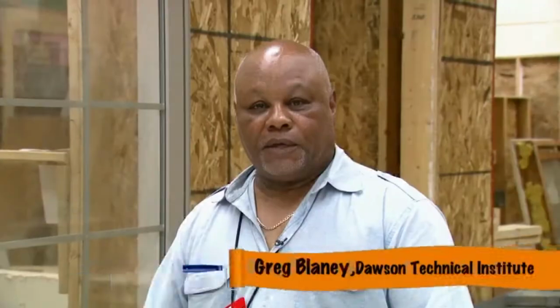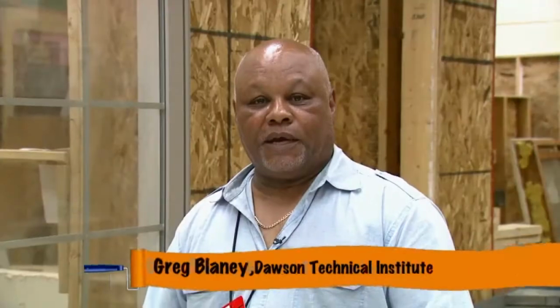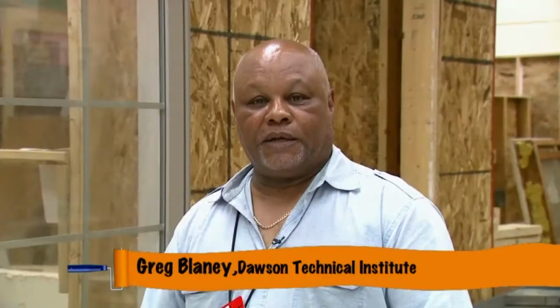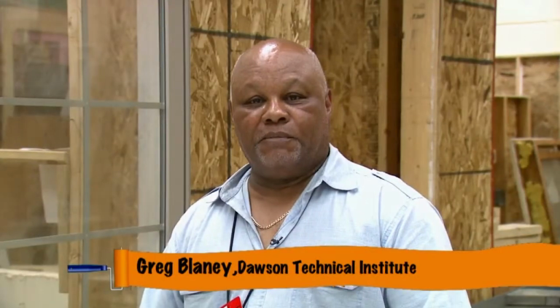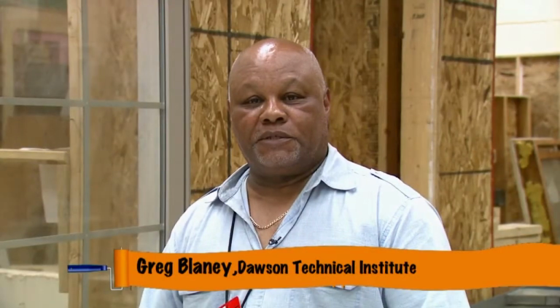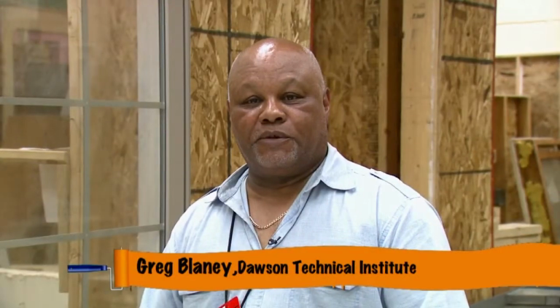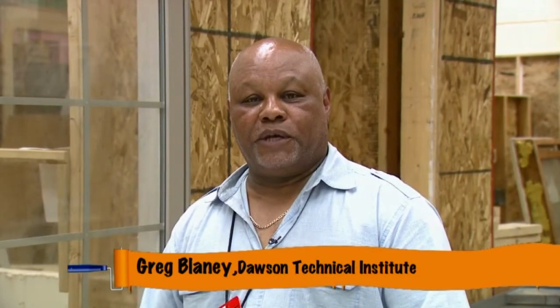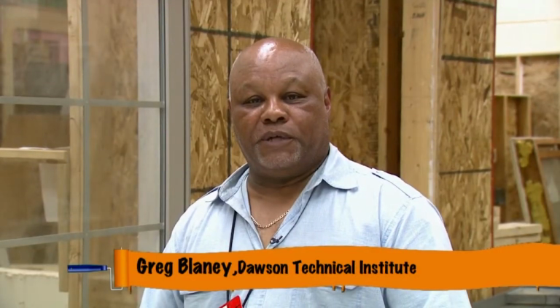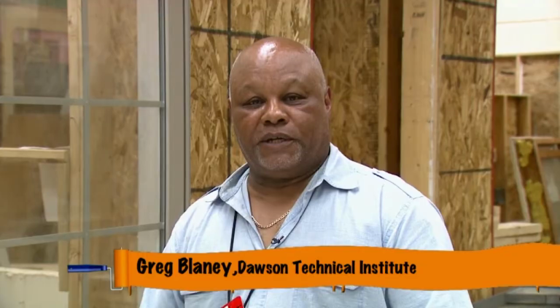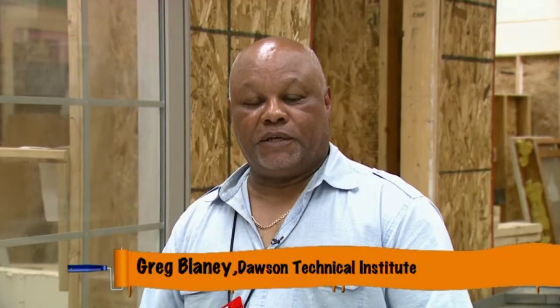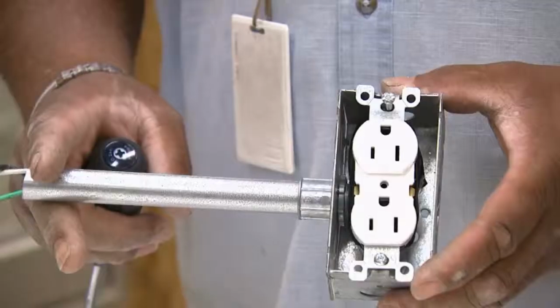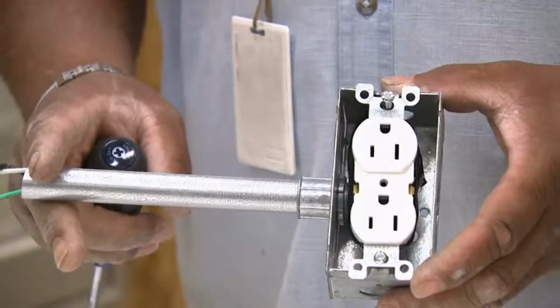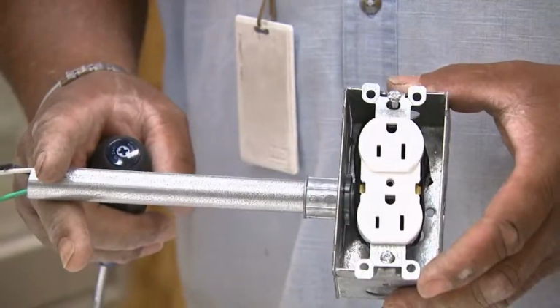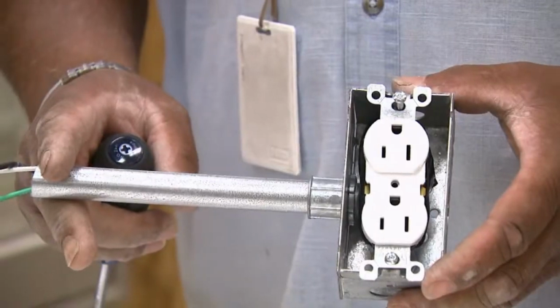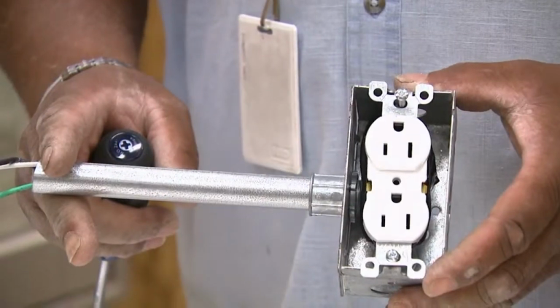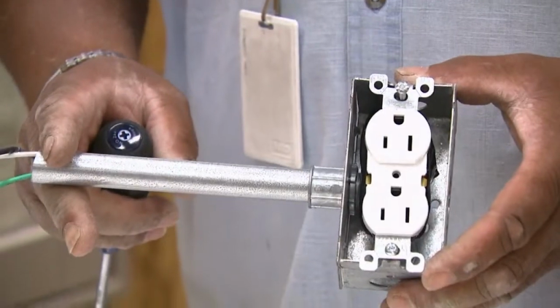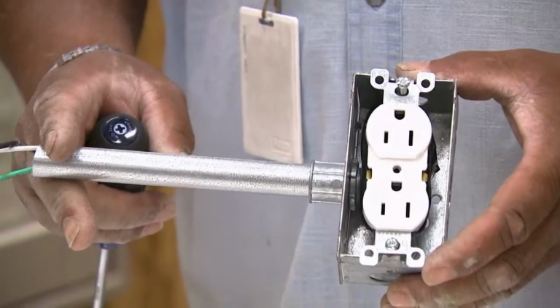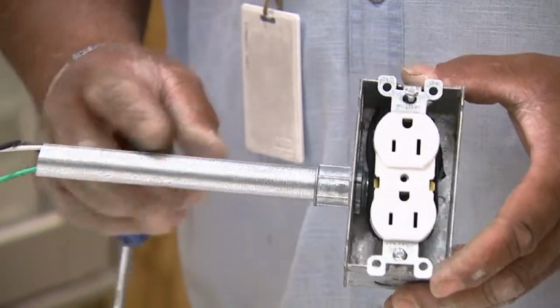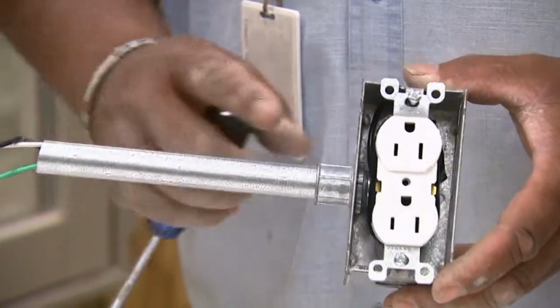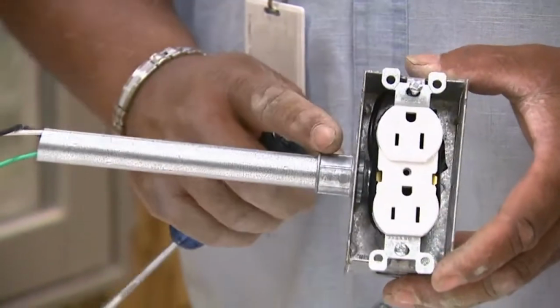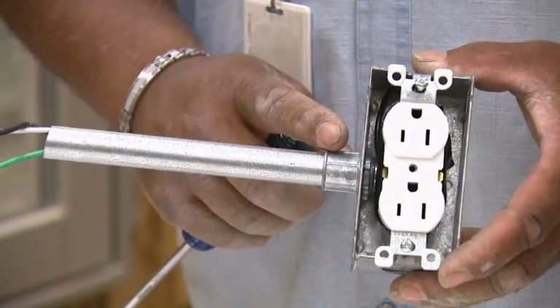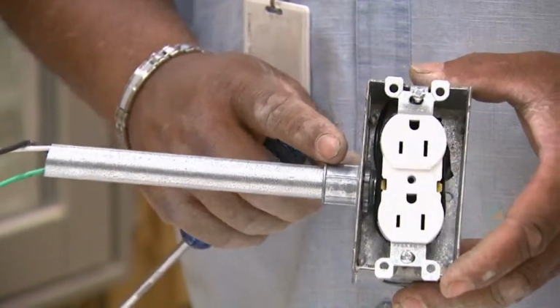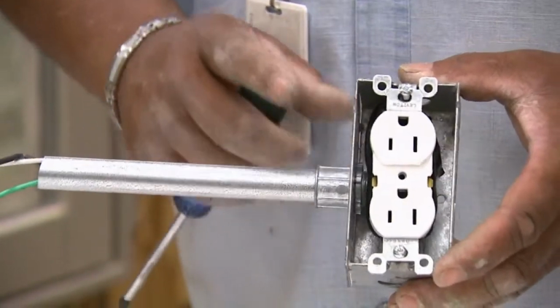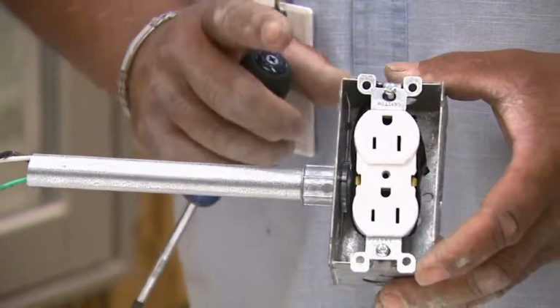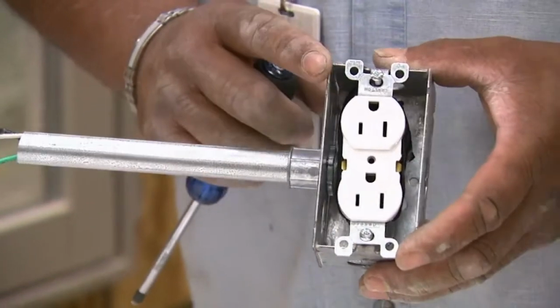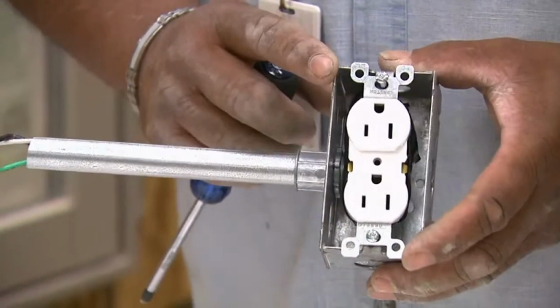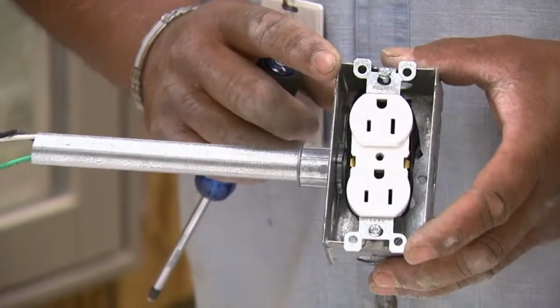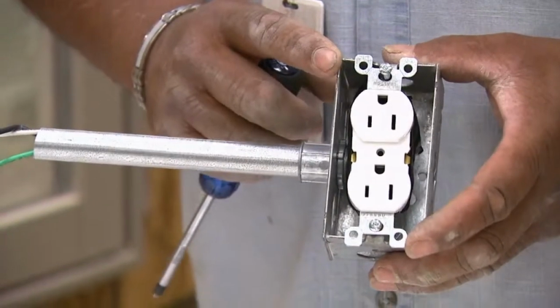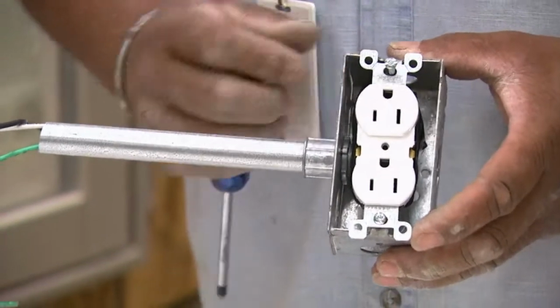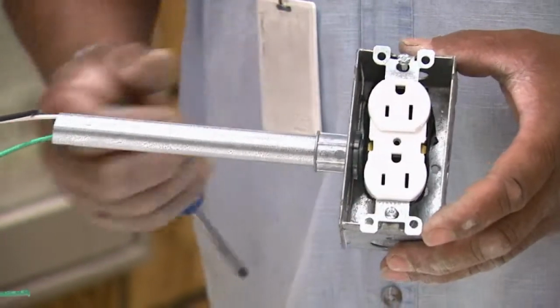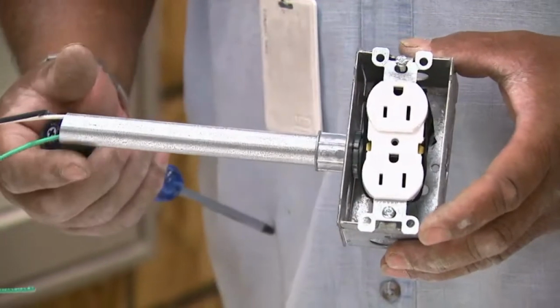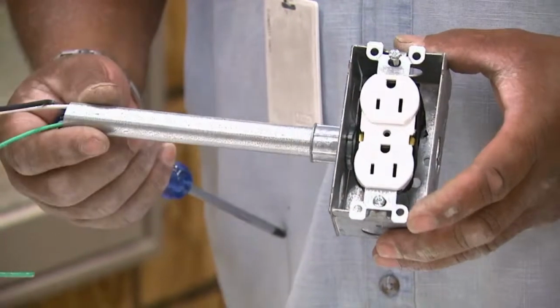Hi, I'm Mr. Greg Blaney. Today I'm going to show you how to test and replace a receptacle.